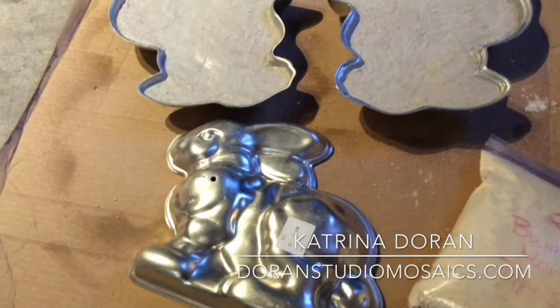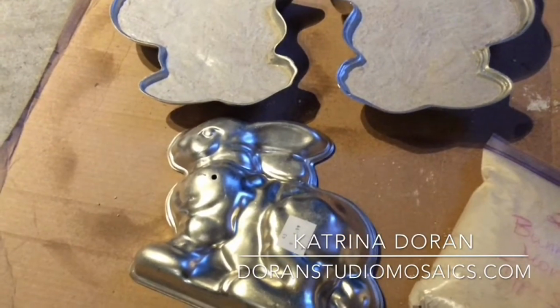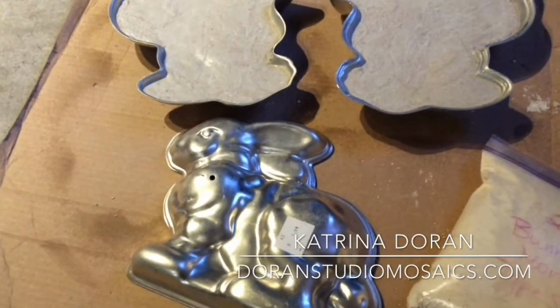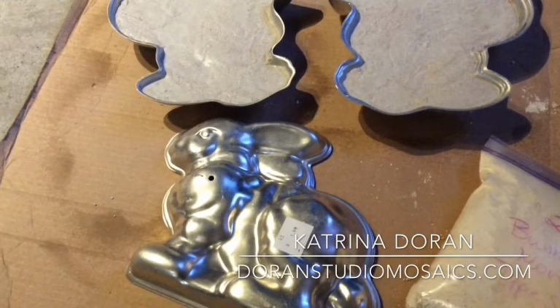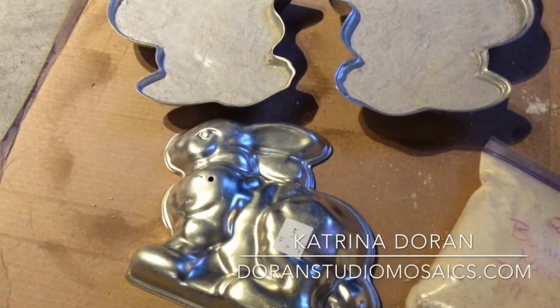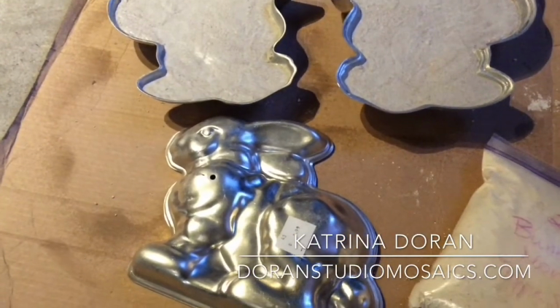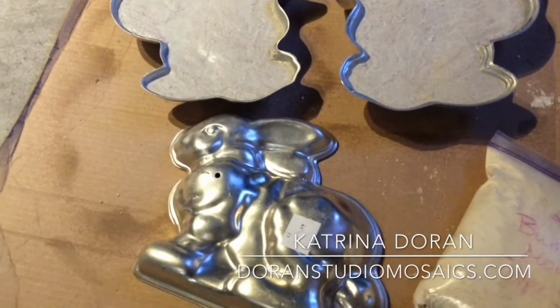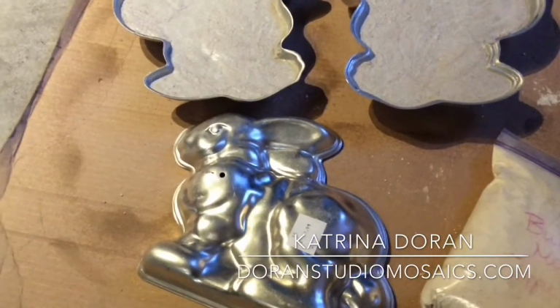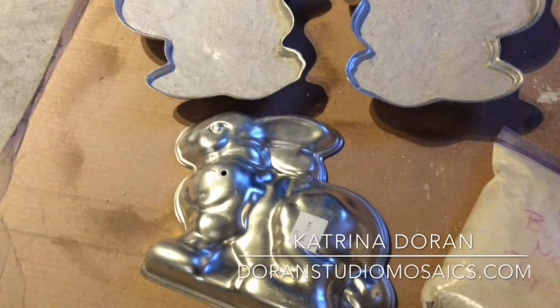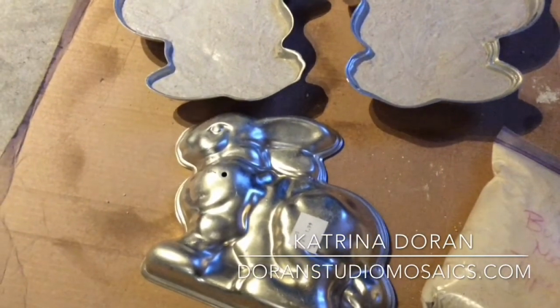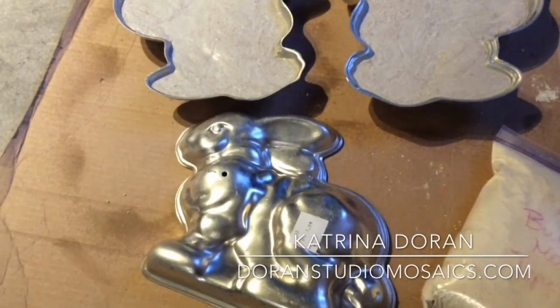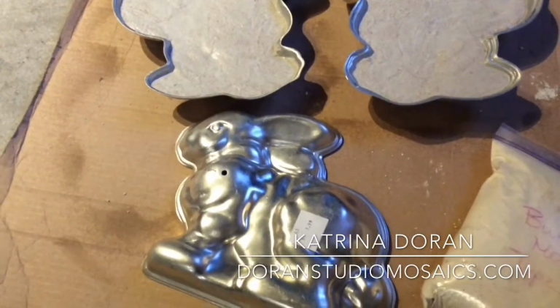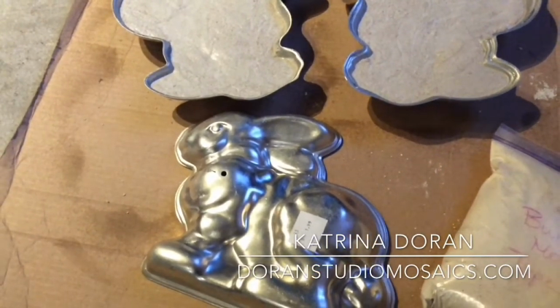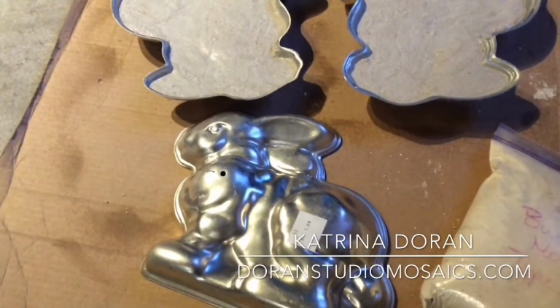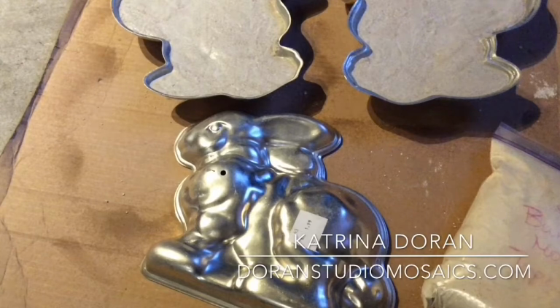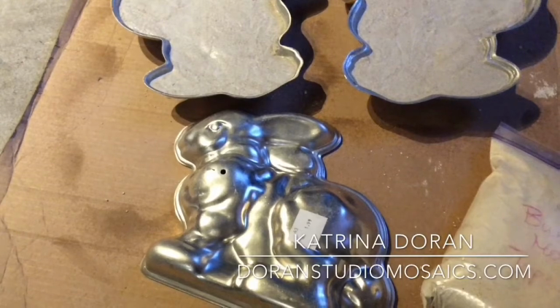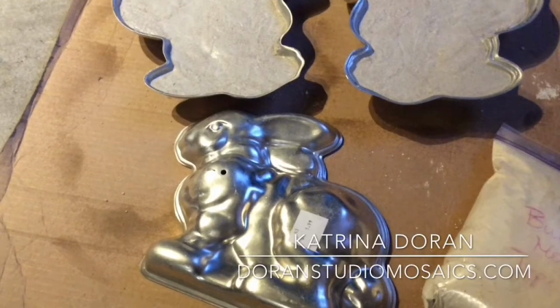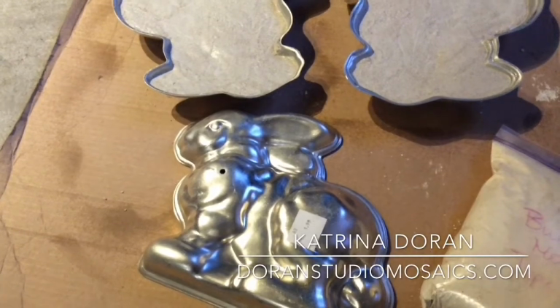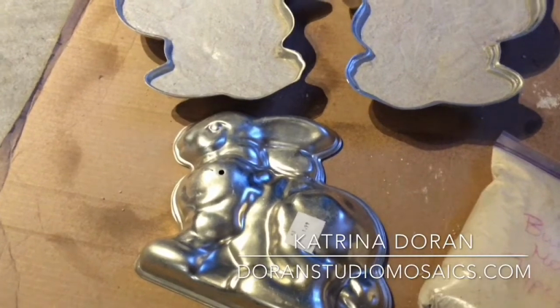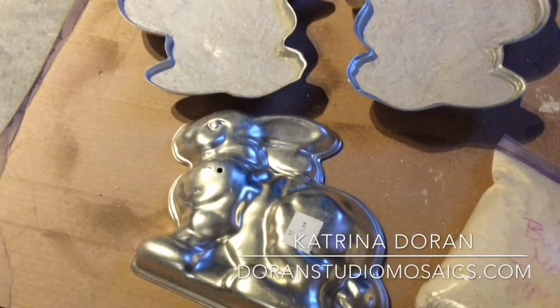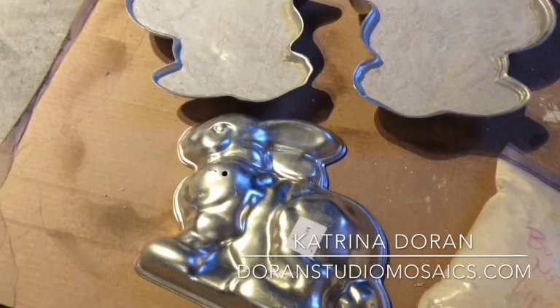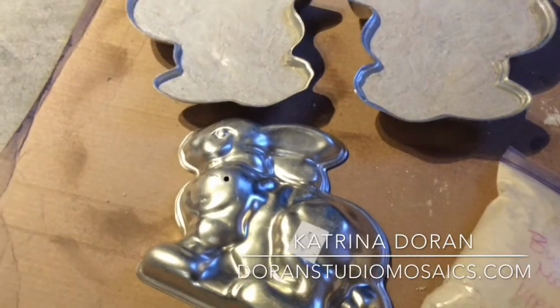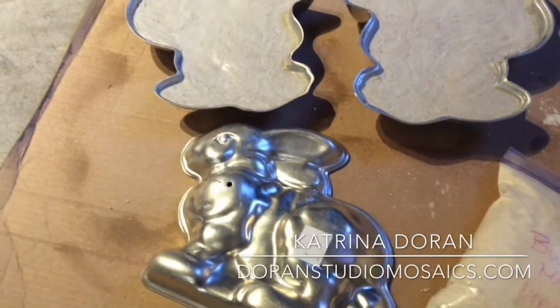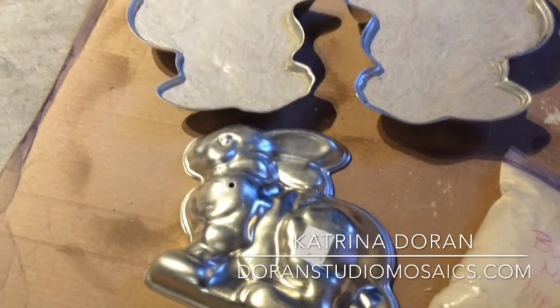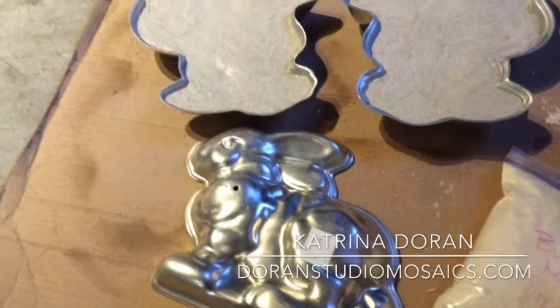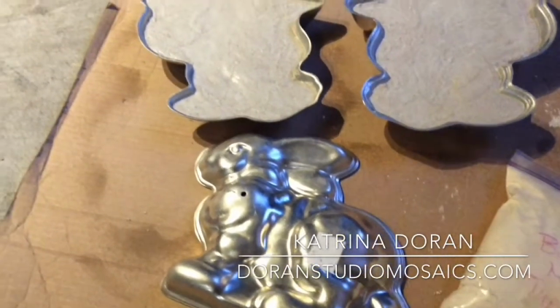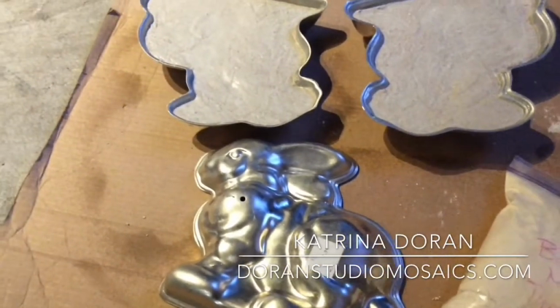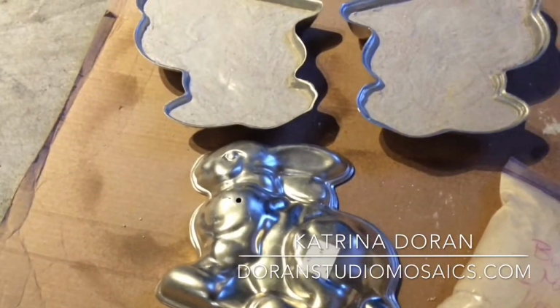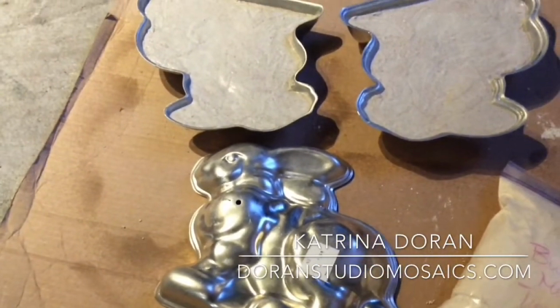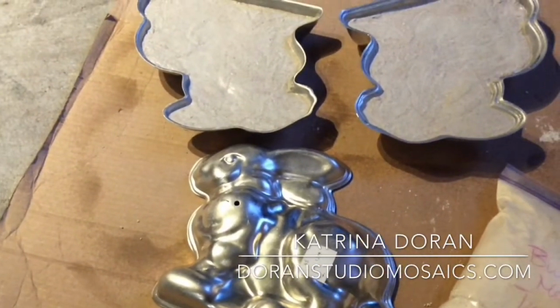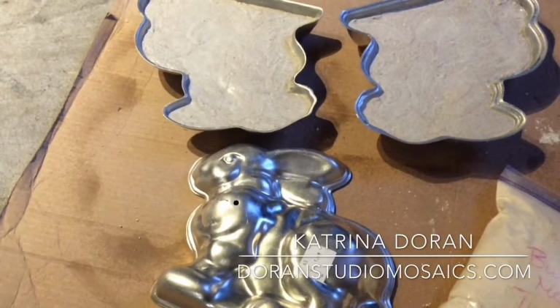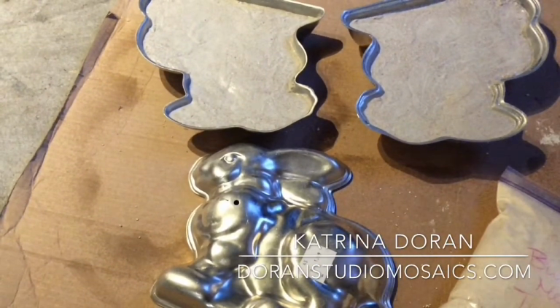The idea with these bunnies is to add them to a garden wall and then add some mosaic around that.